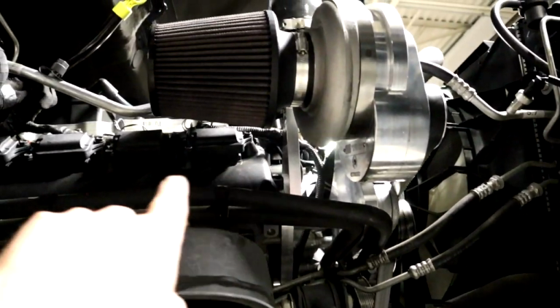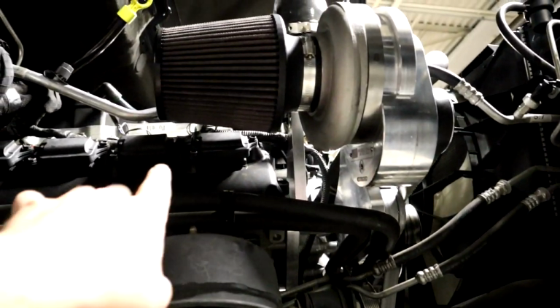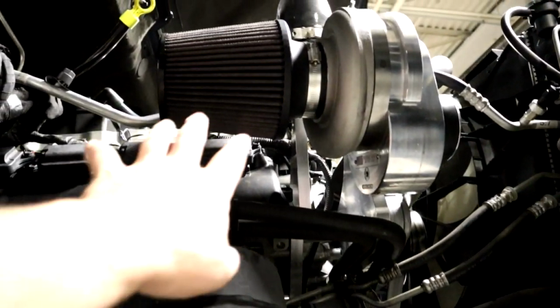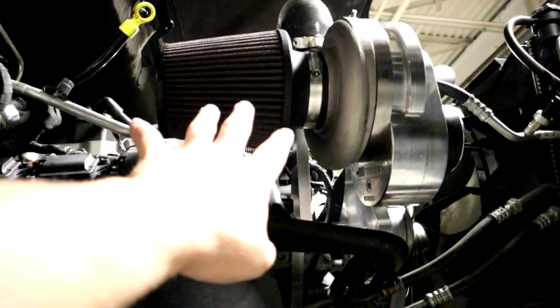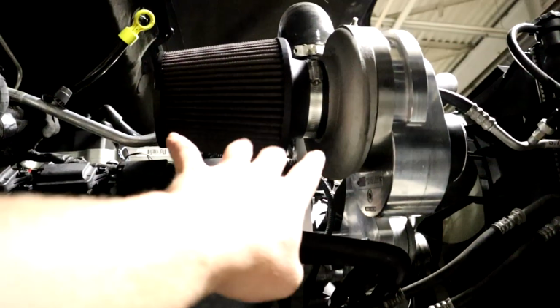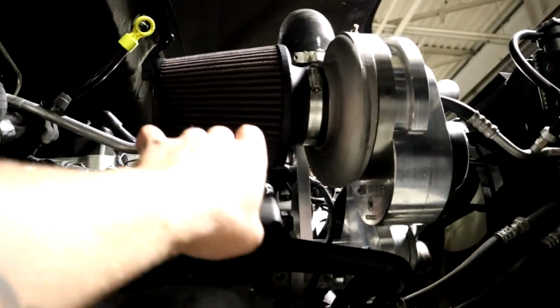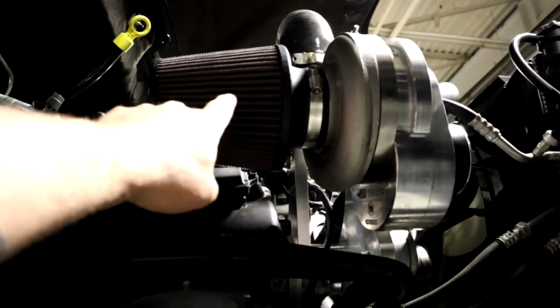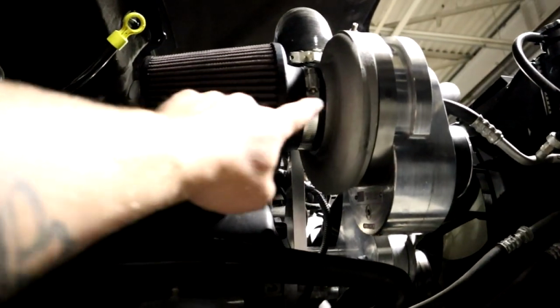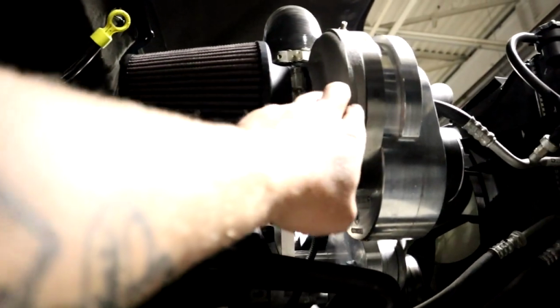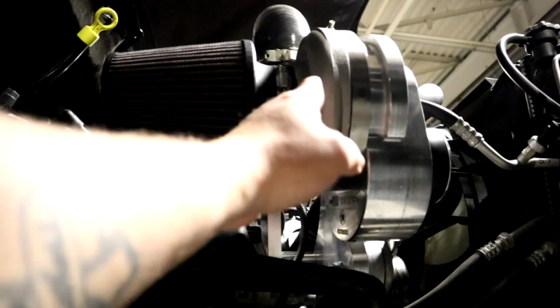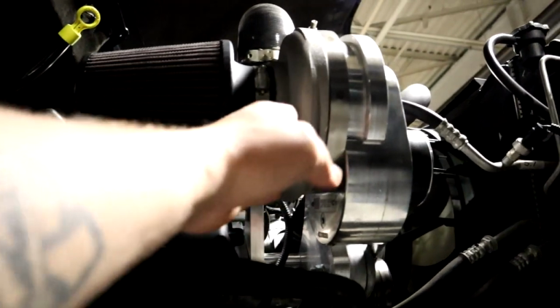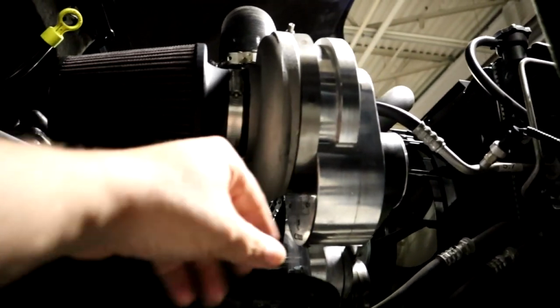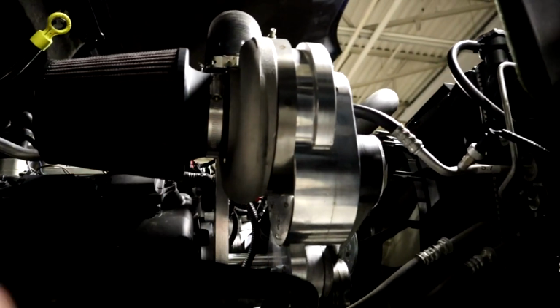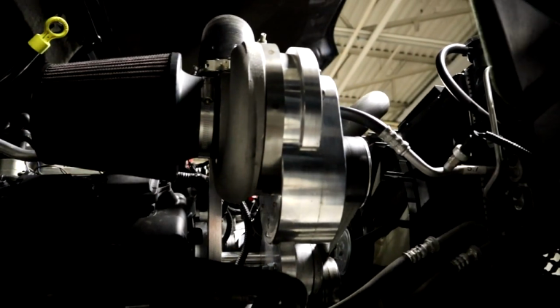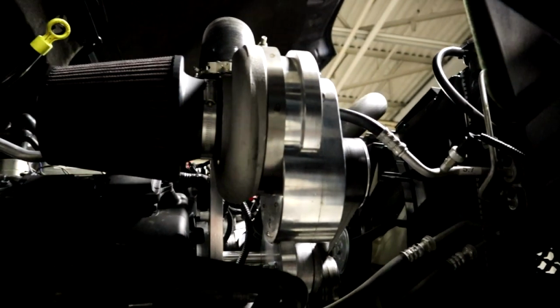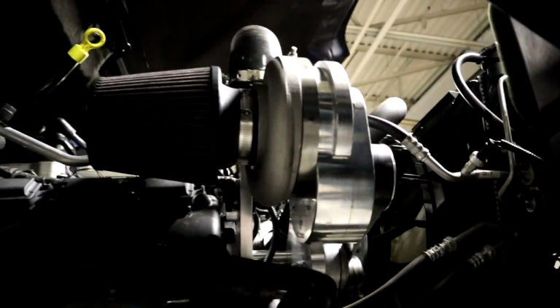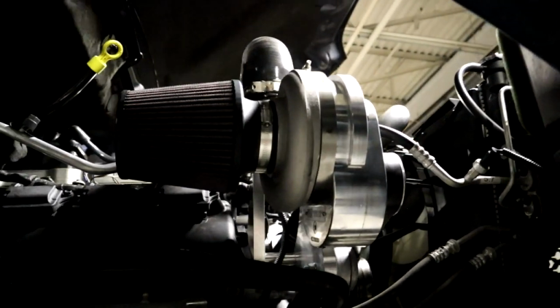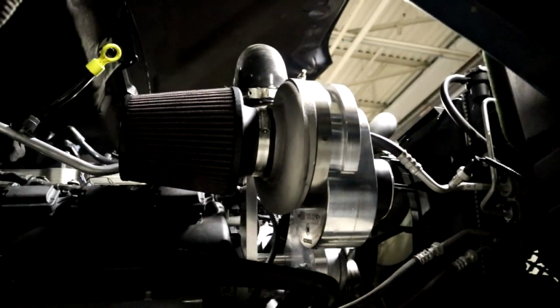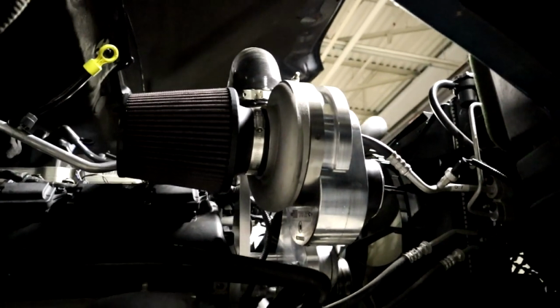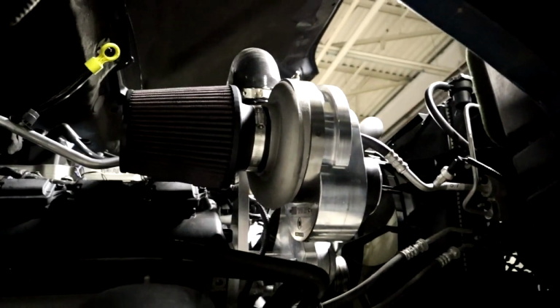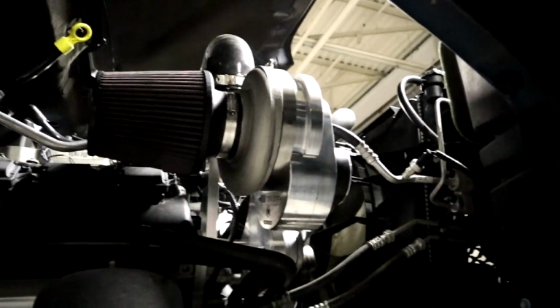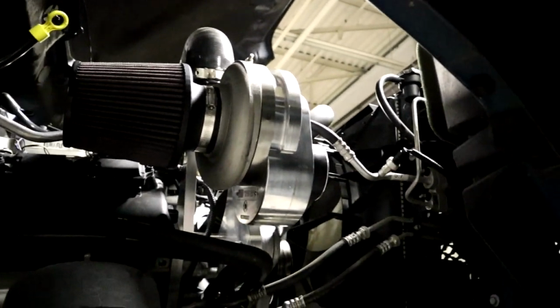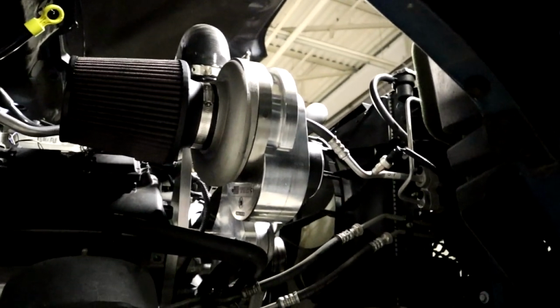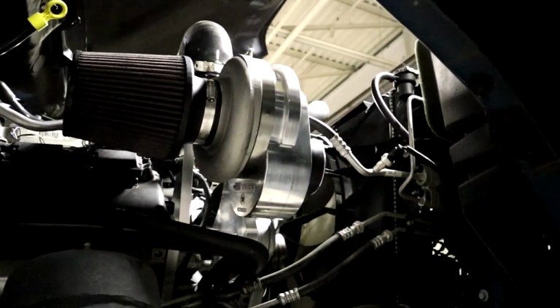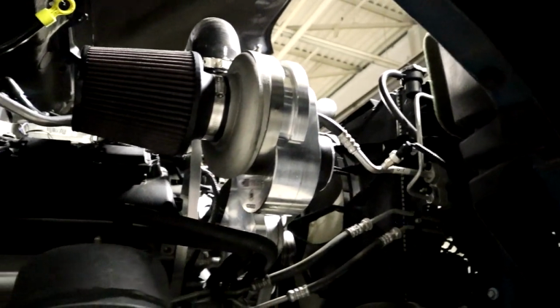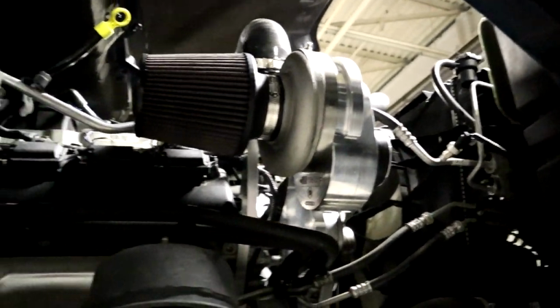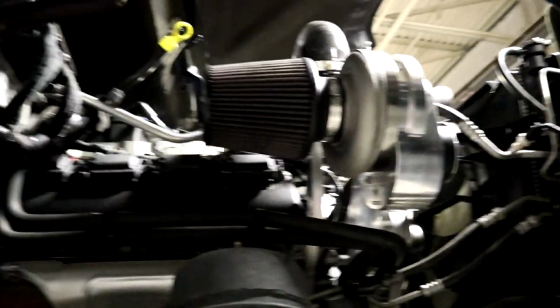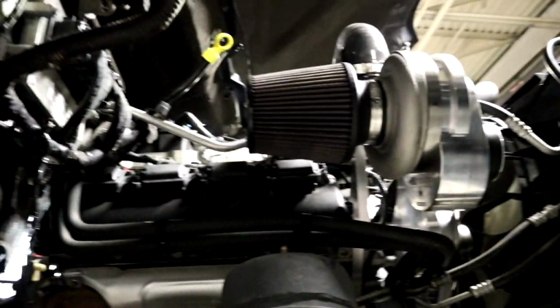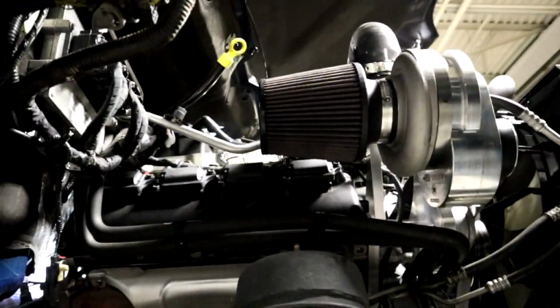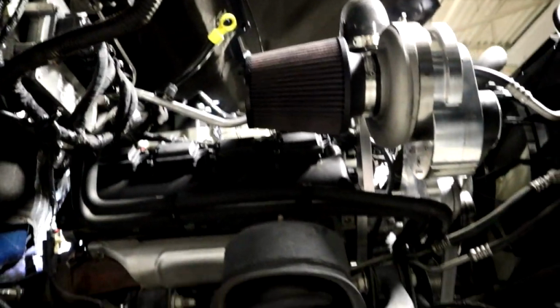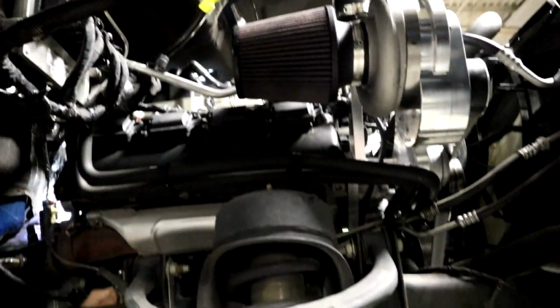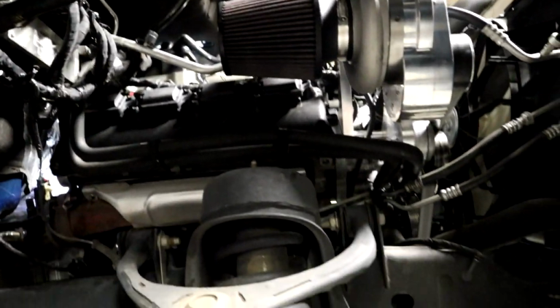Look at that Torx Storm supercharger! All right, let's get some long tubes put on.